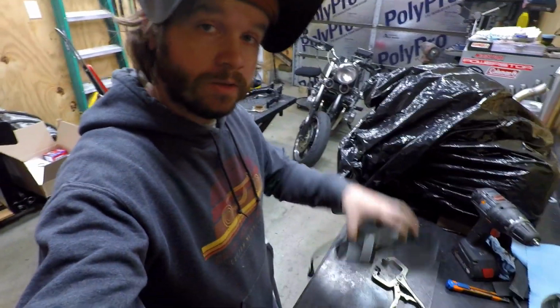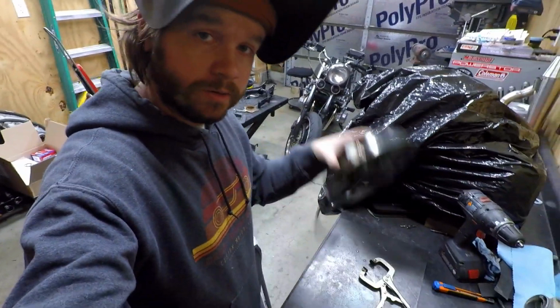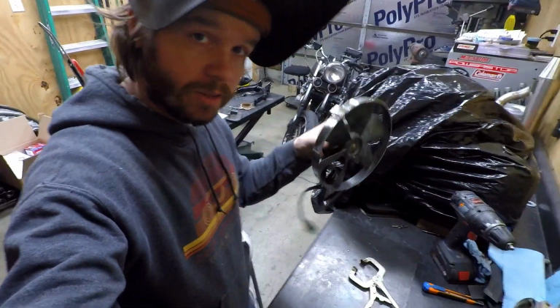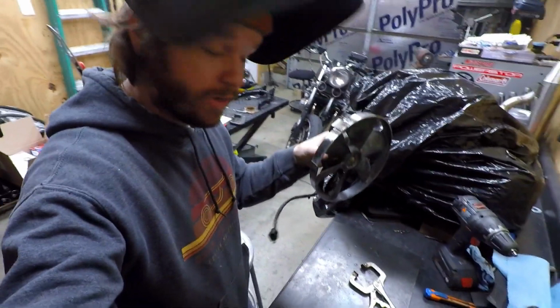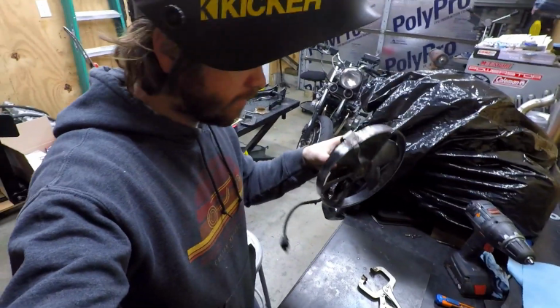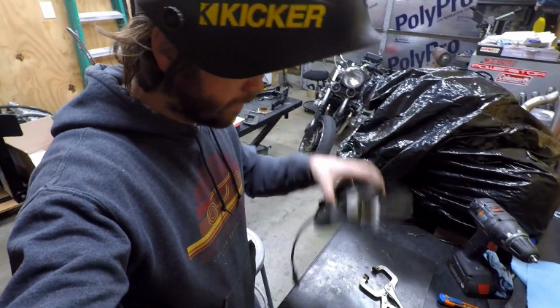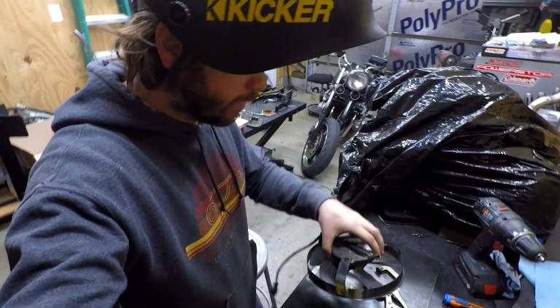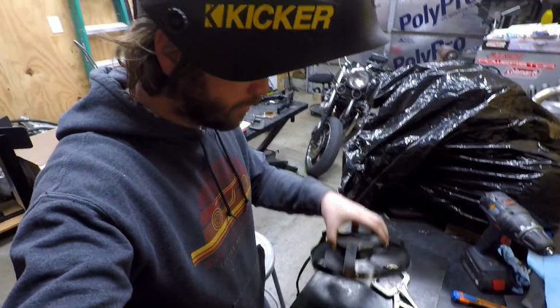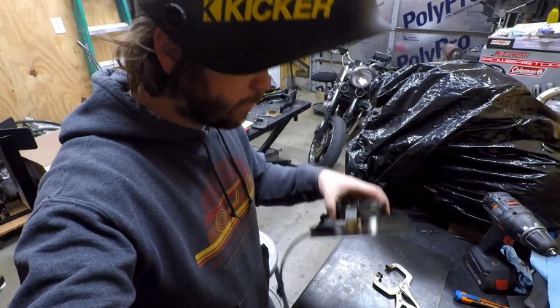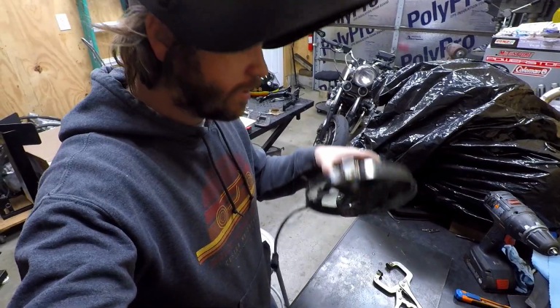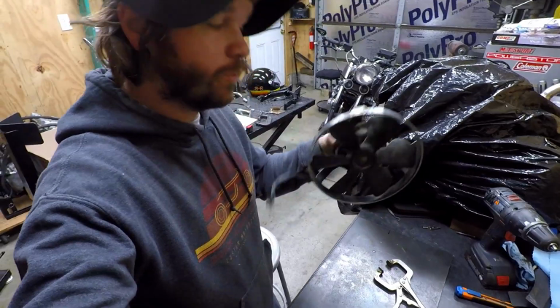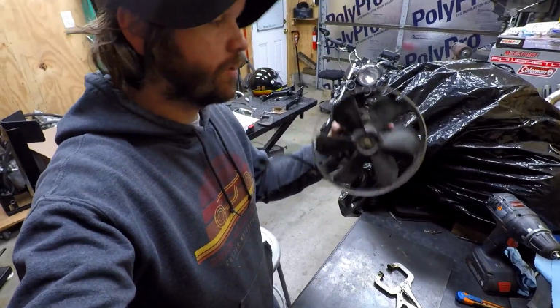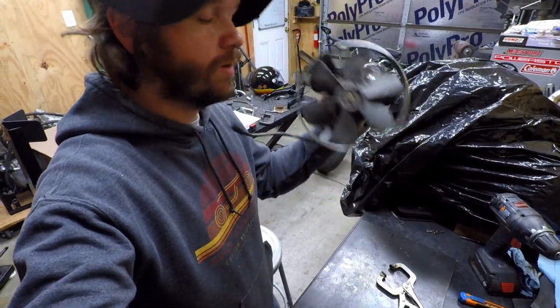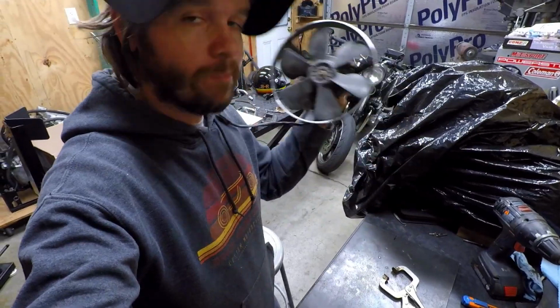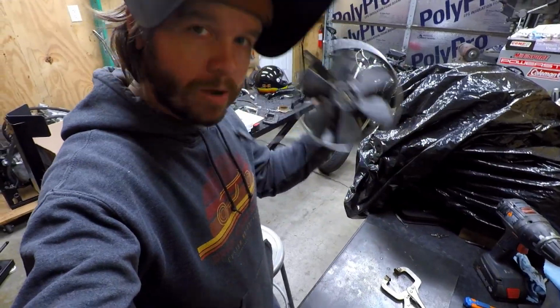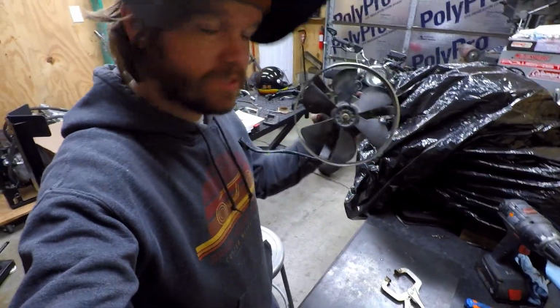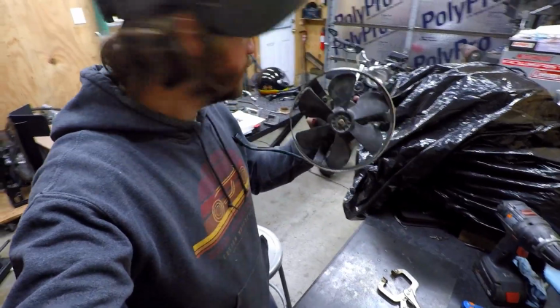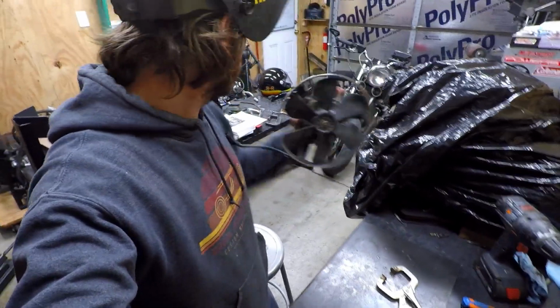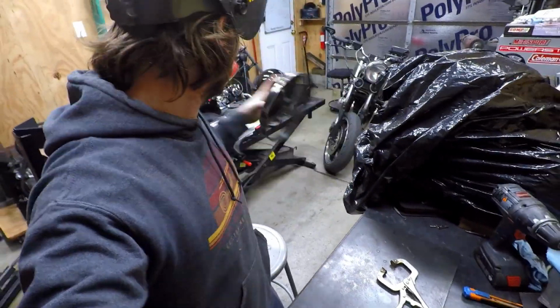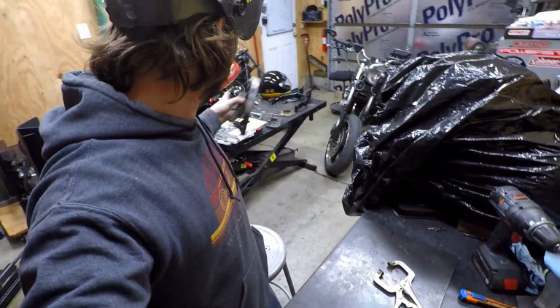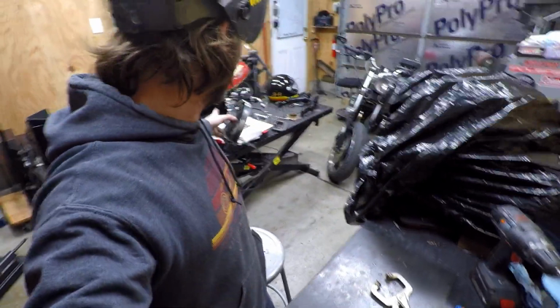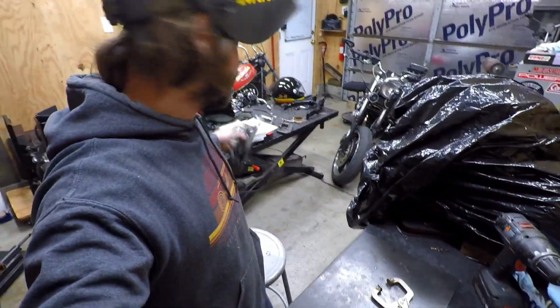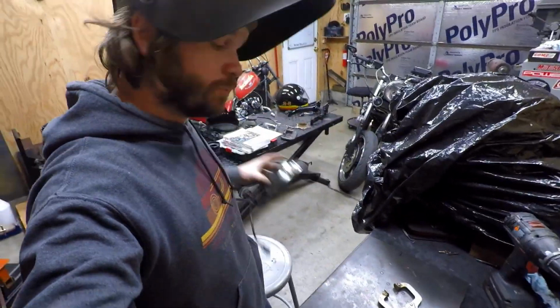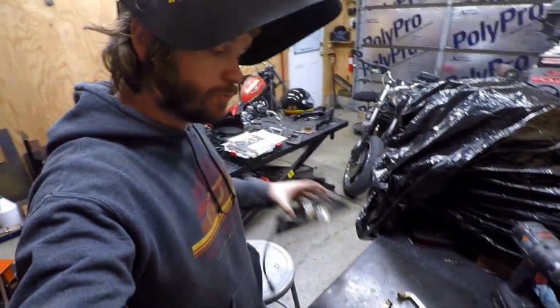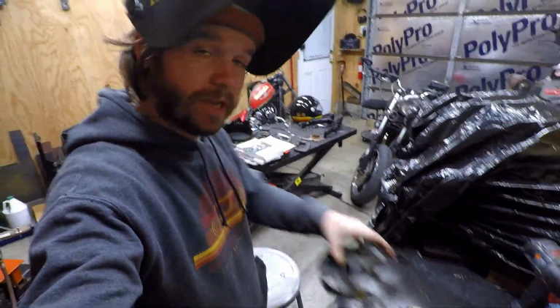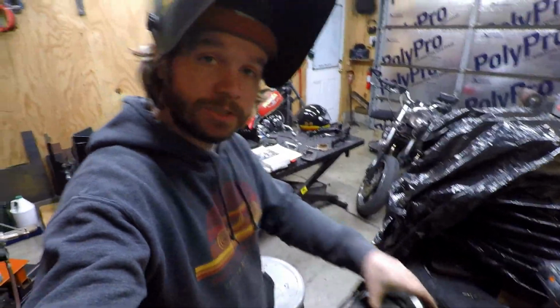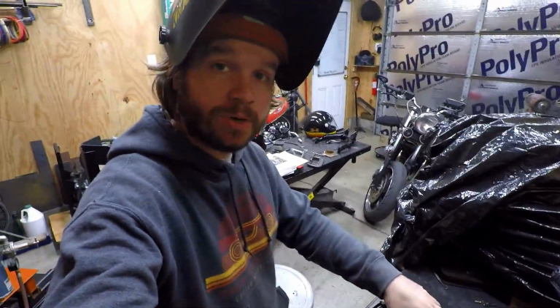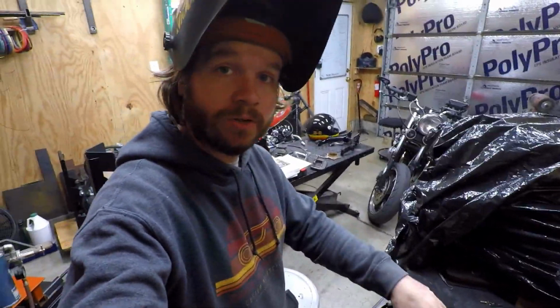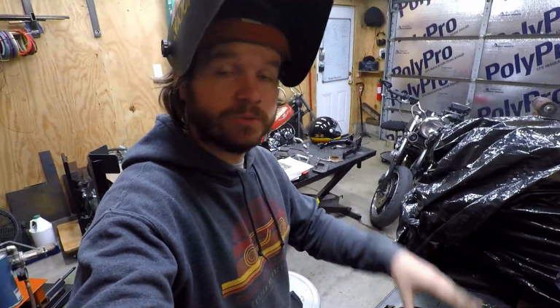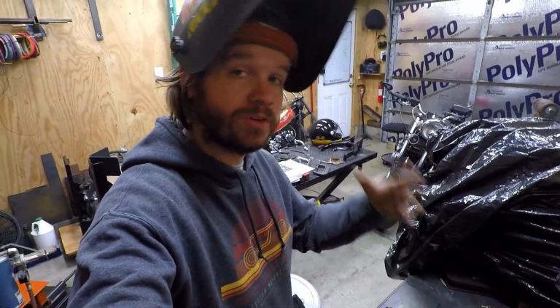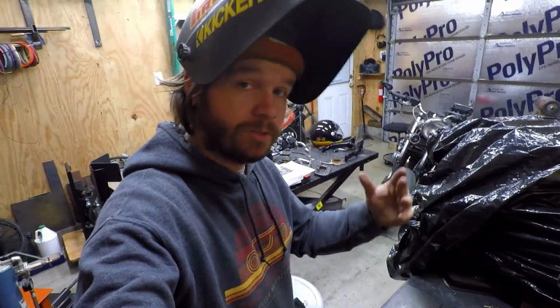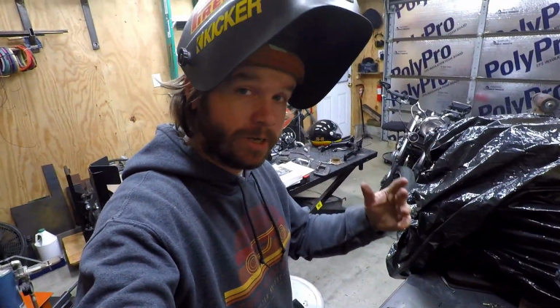Now that we have that thing welded on, we can work on mounting this to the actual fan shroud that was already on the bike.